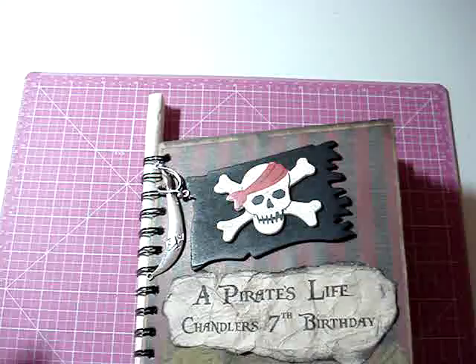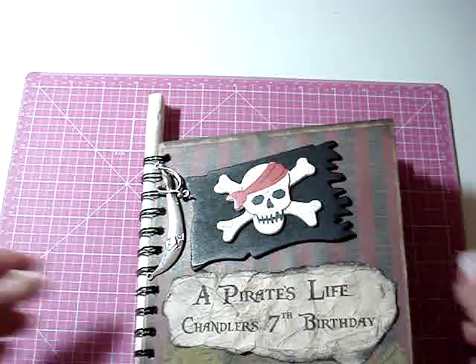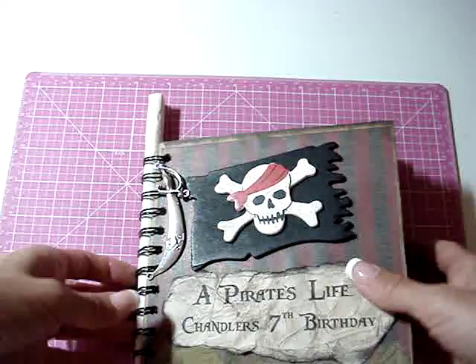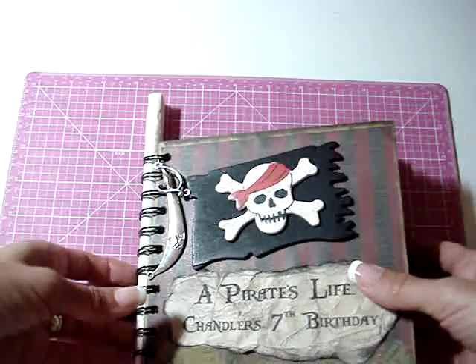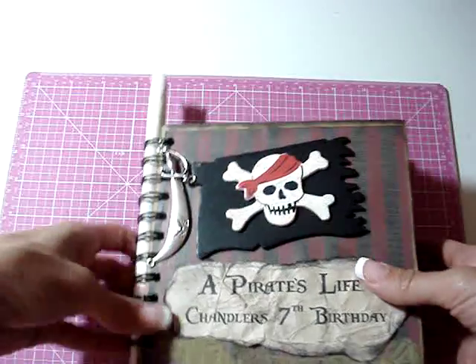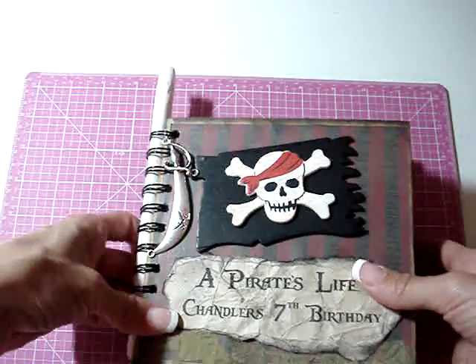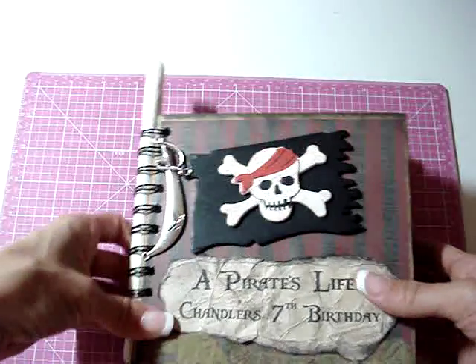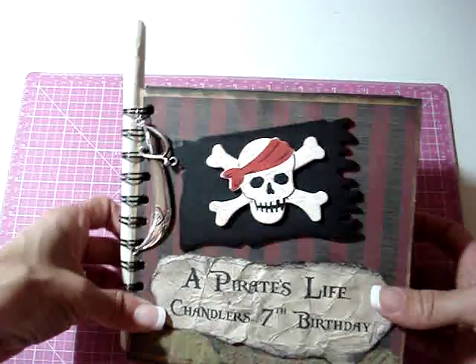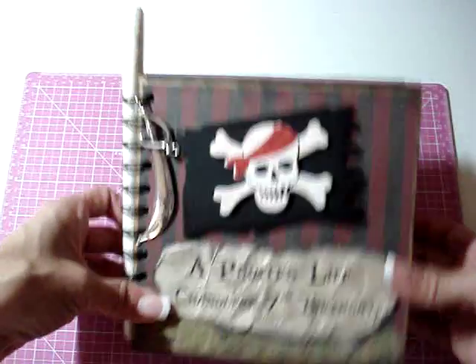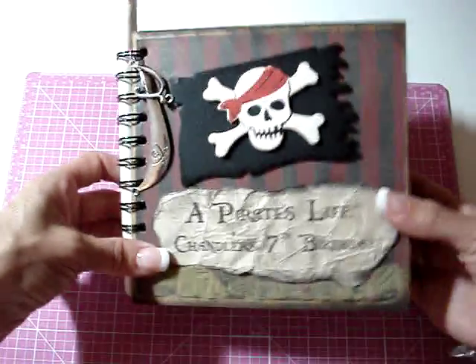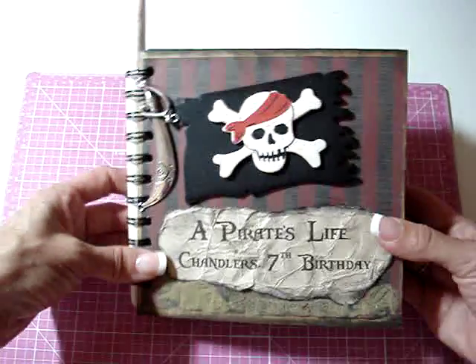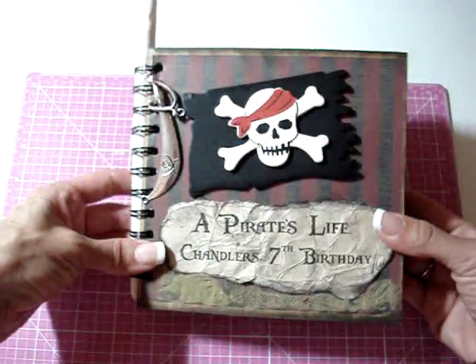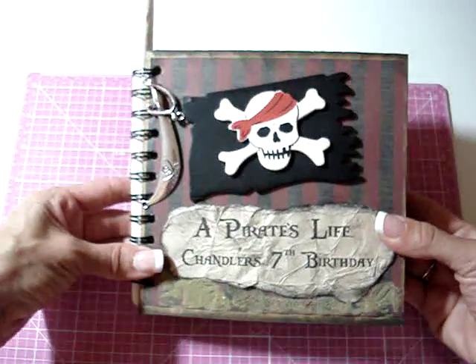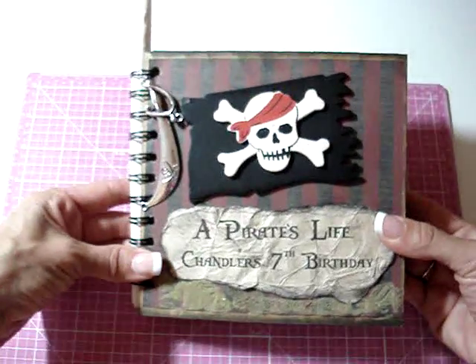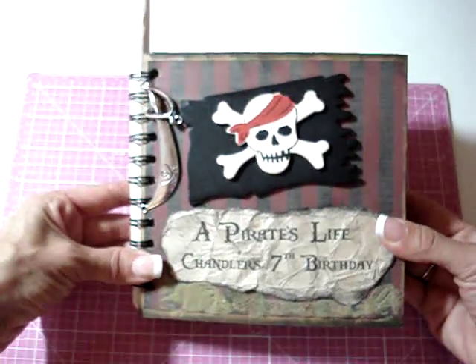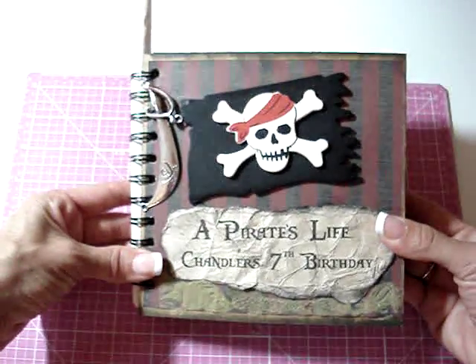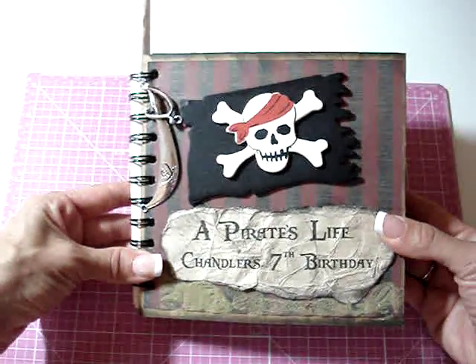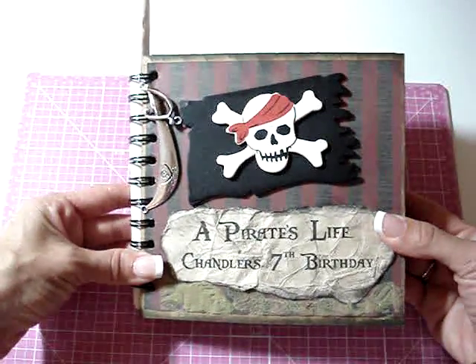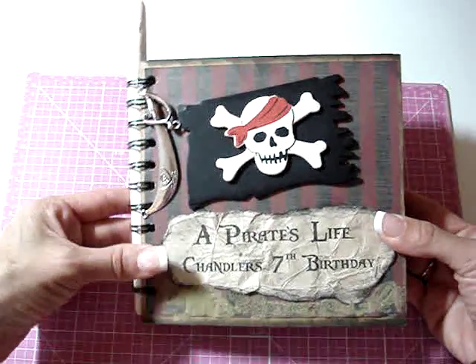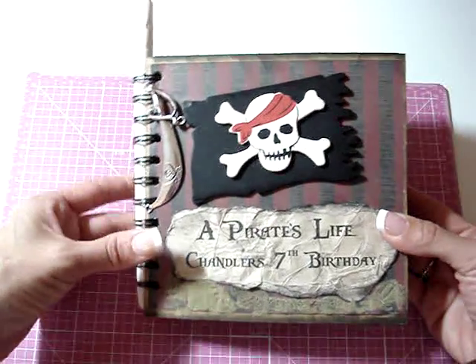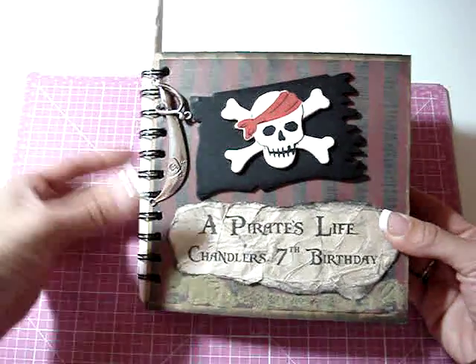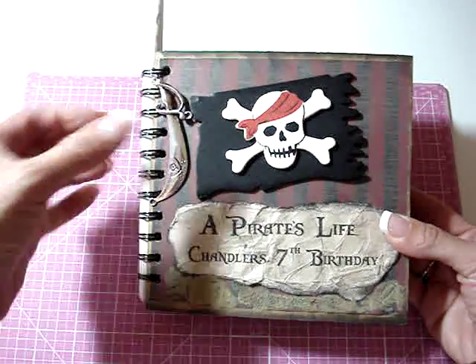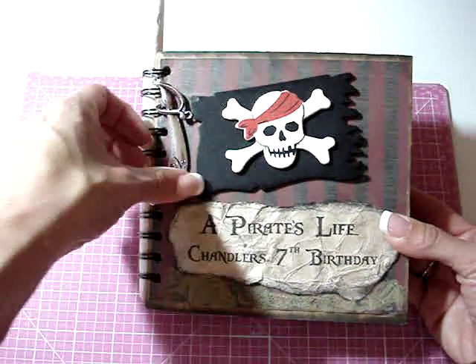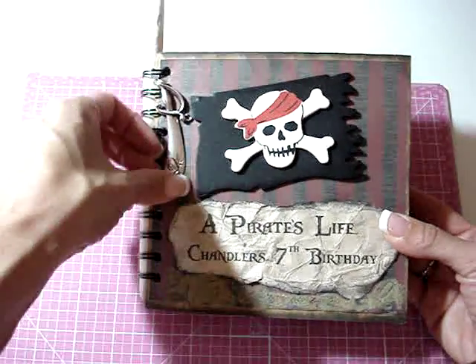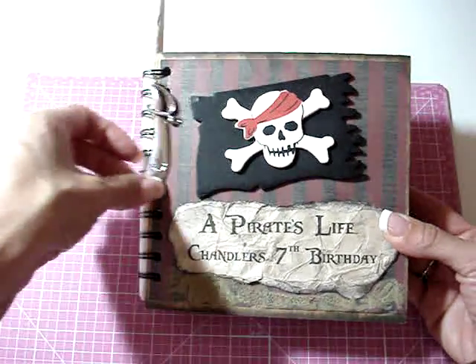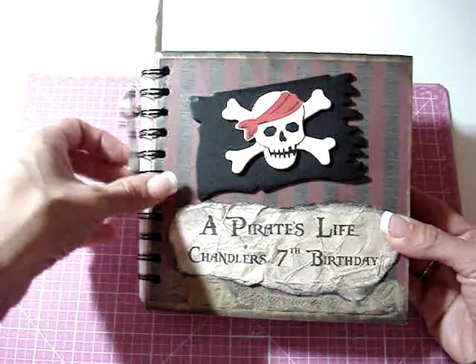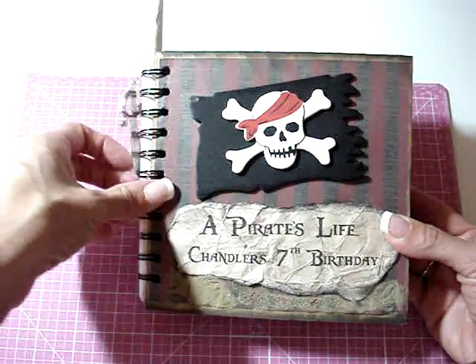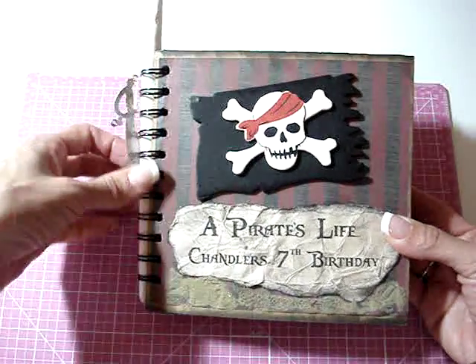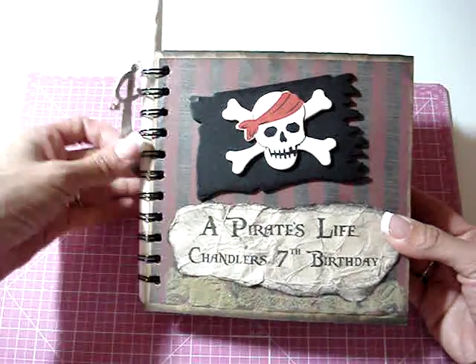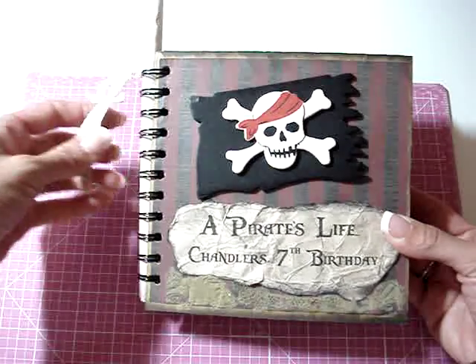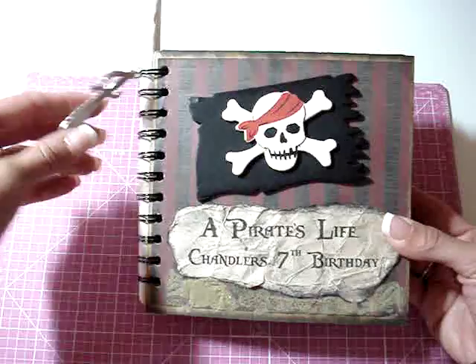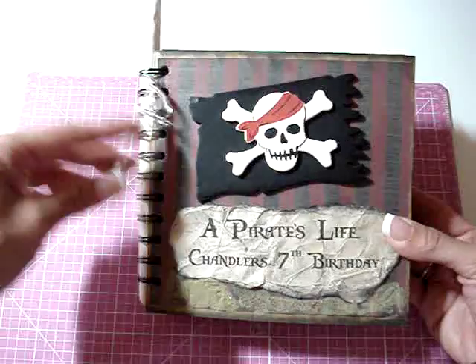Hi everyone. I finished this pirate mini last night so I wanted to share with you how it turned out.